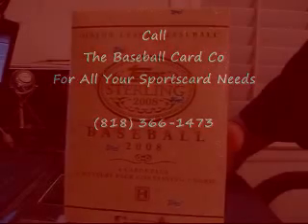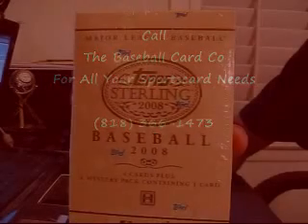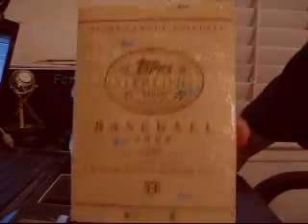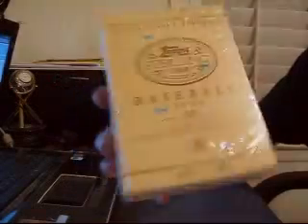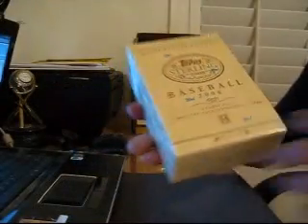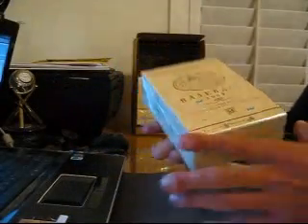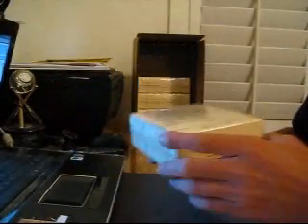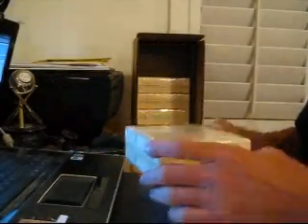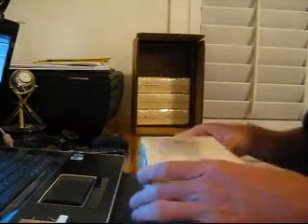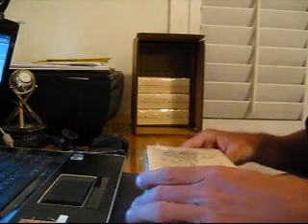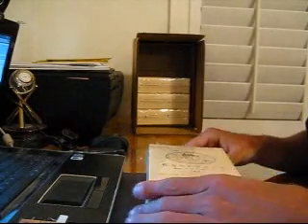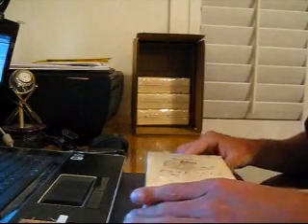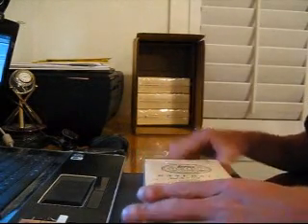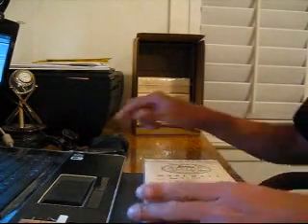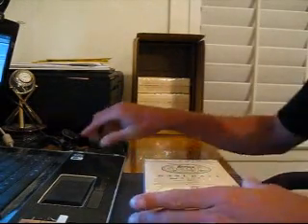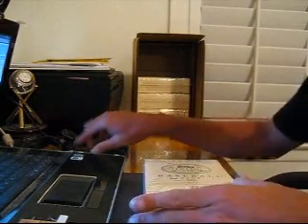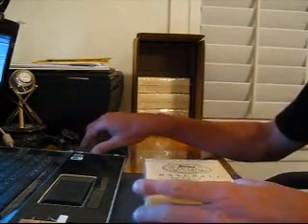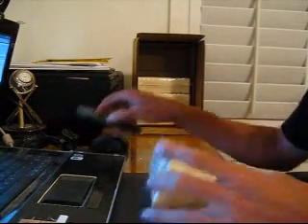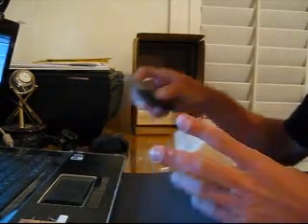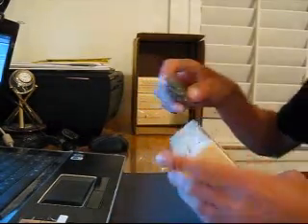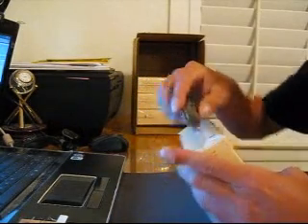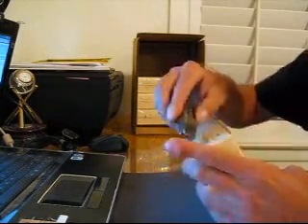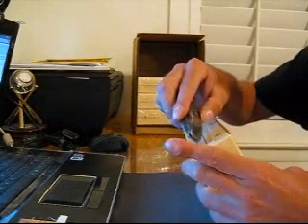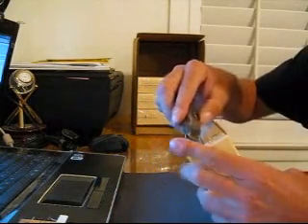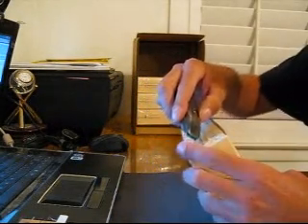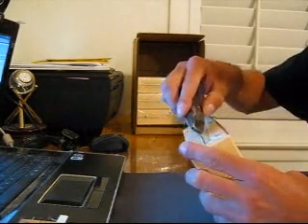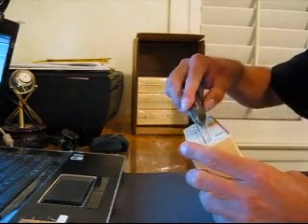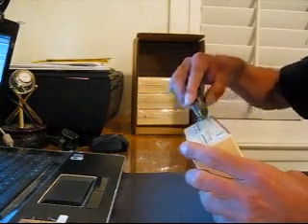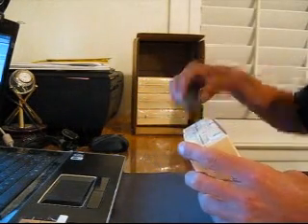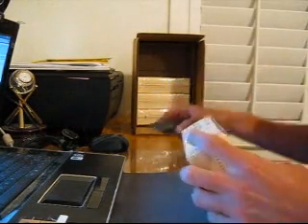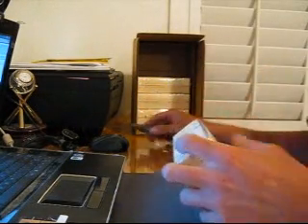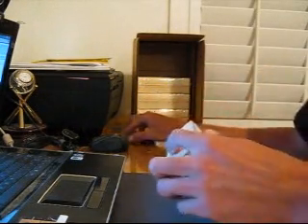All right, YouTube, we're back with another box of 2008 Topps Sterling. This is box two of a five-box half case.